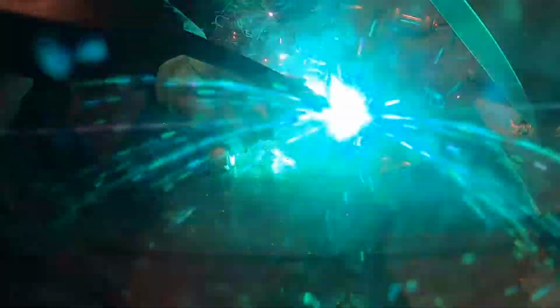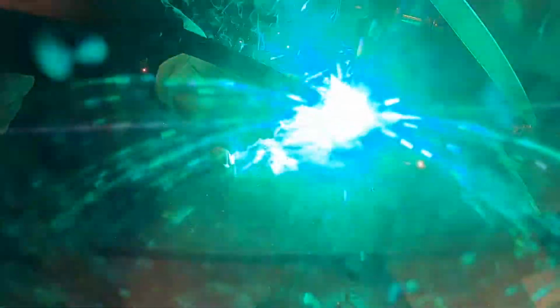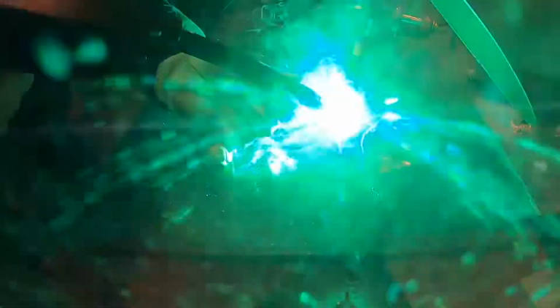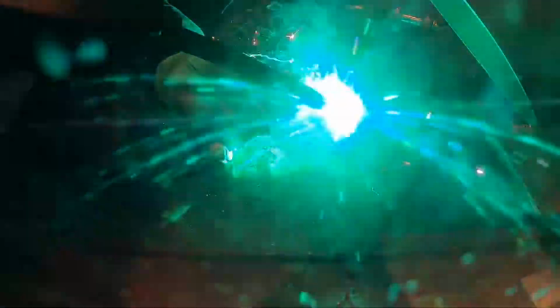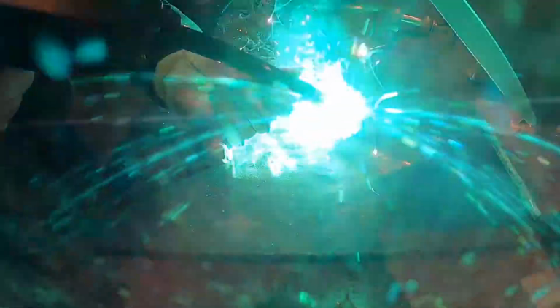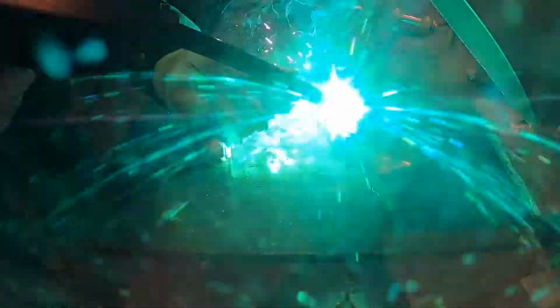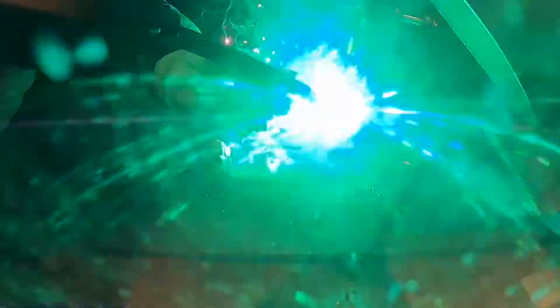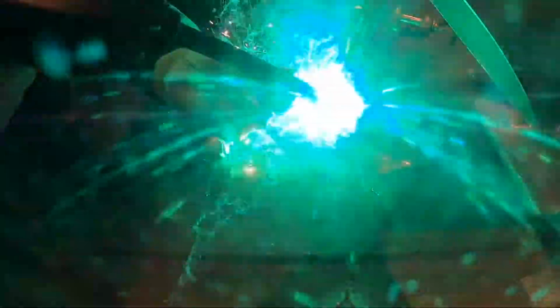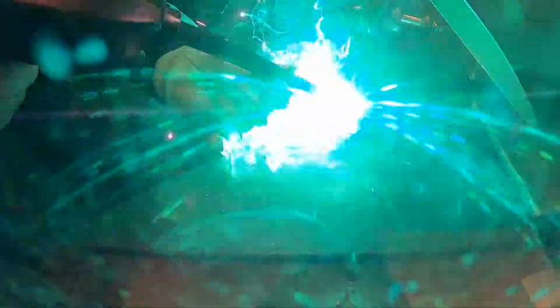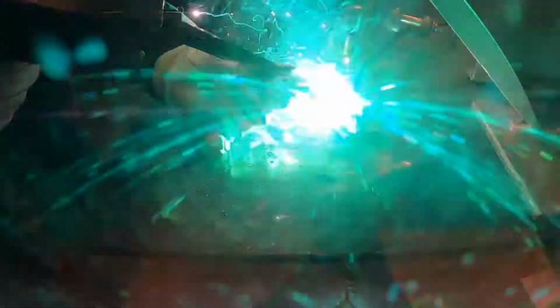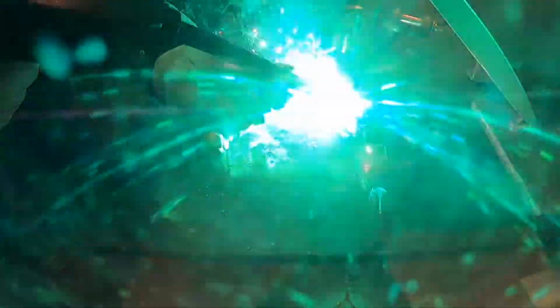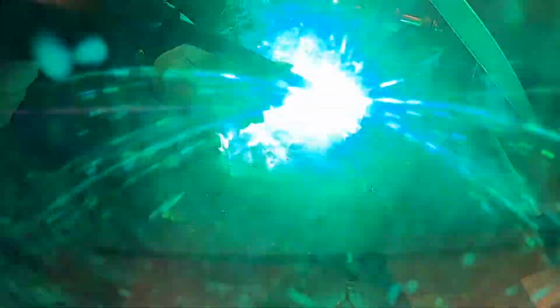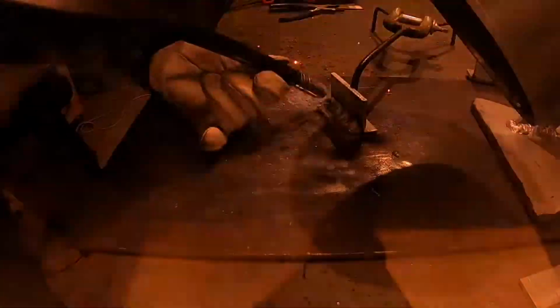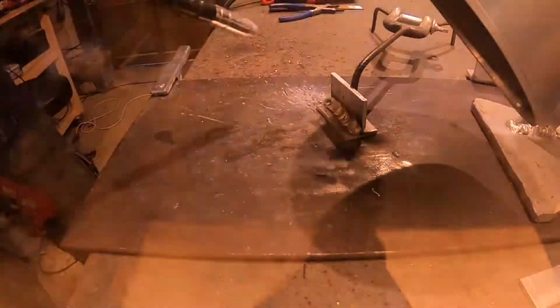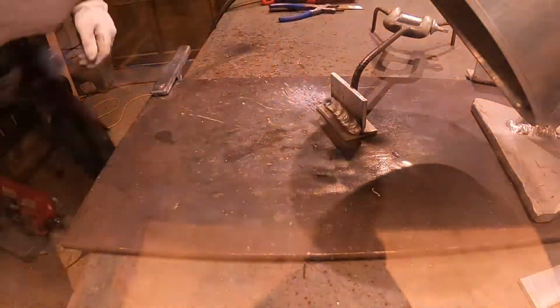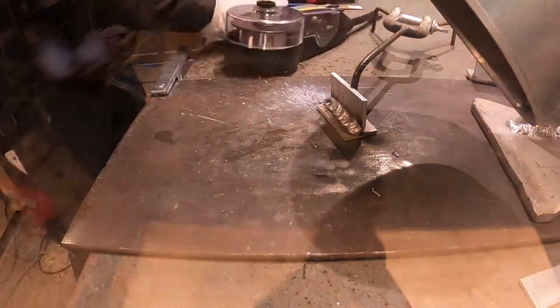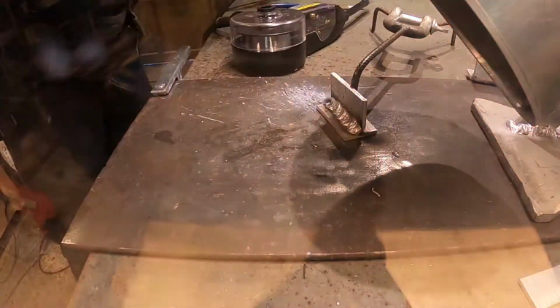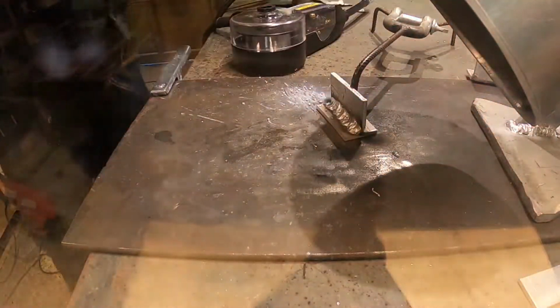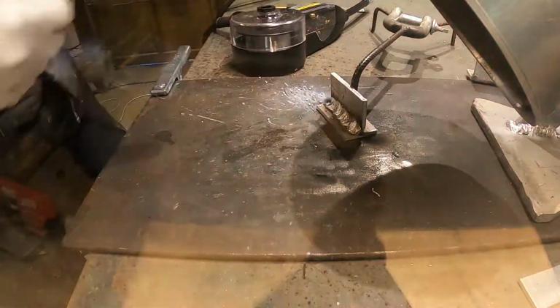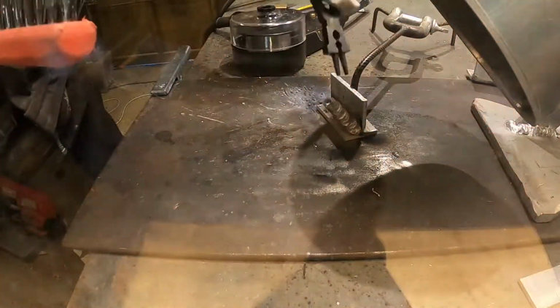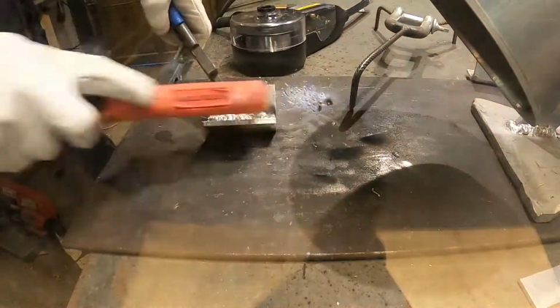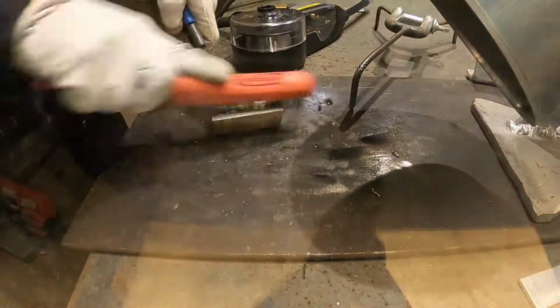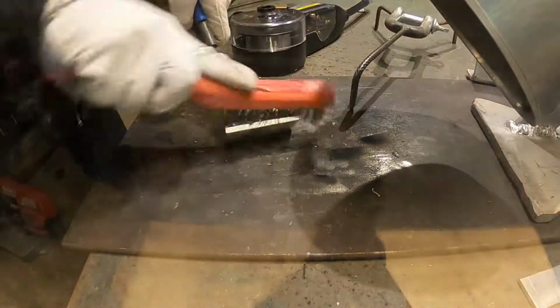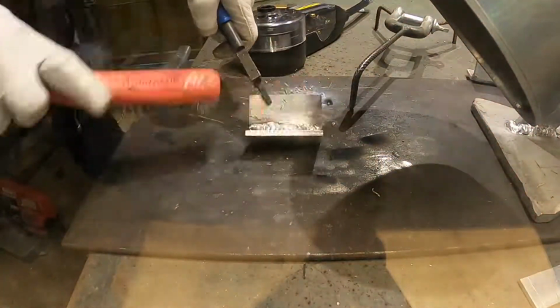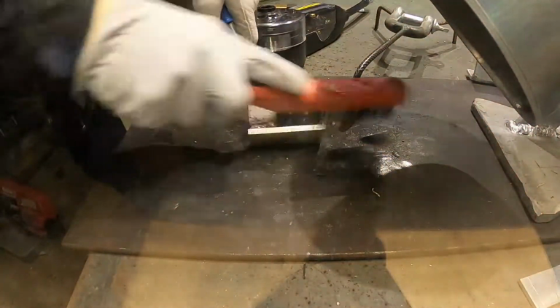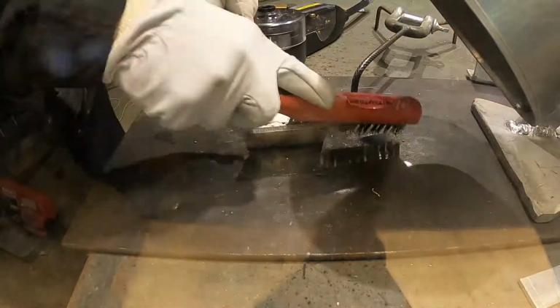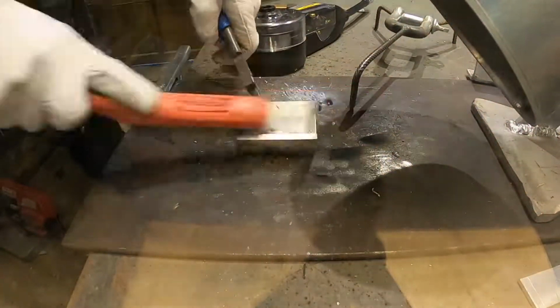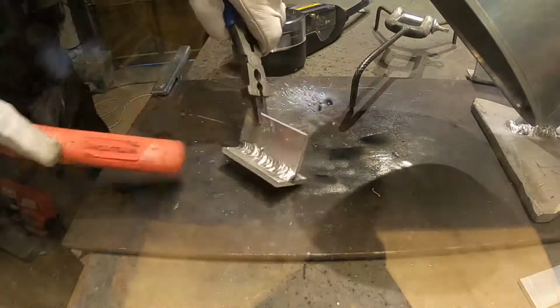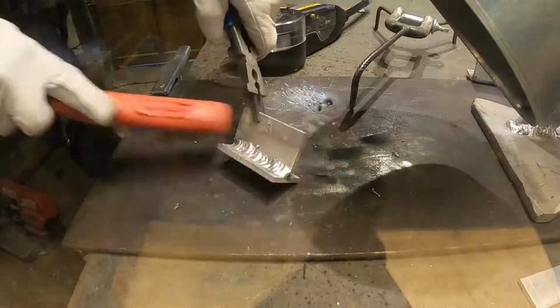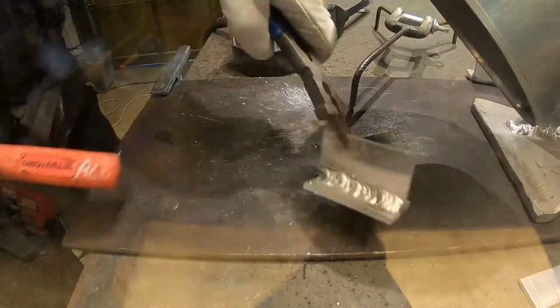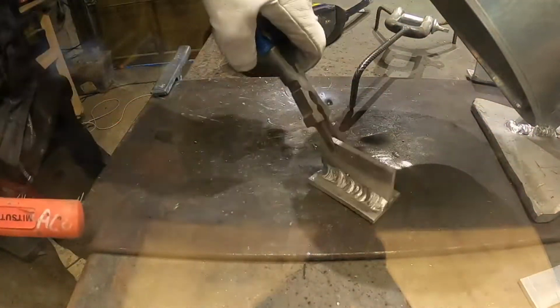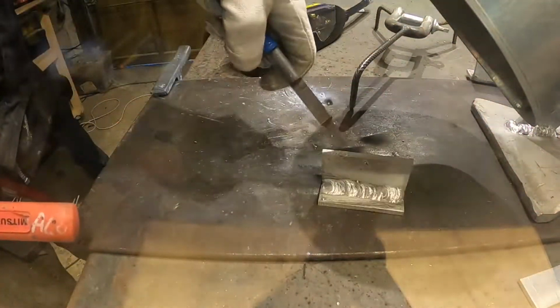Now let's try it out. Here I am welding some 5mm aluminium.